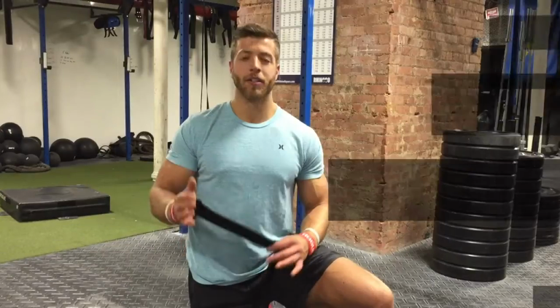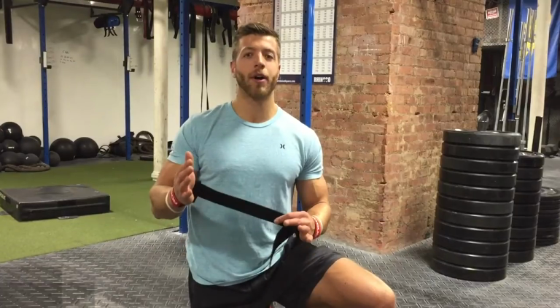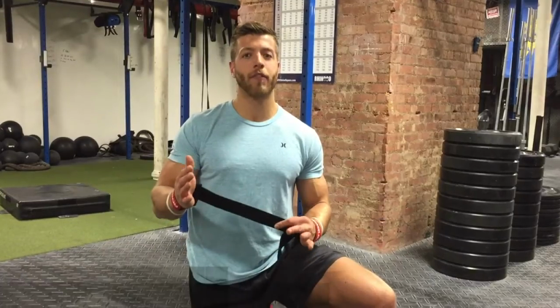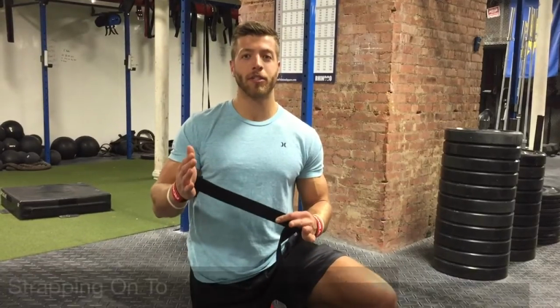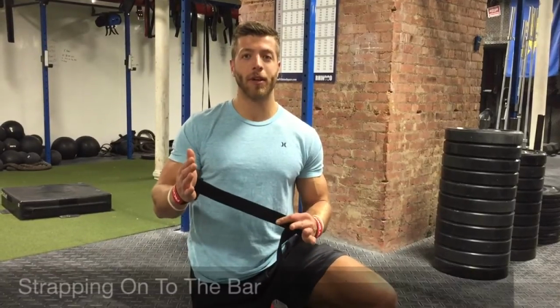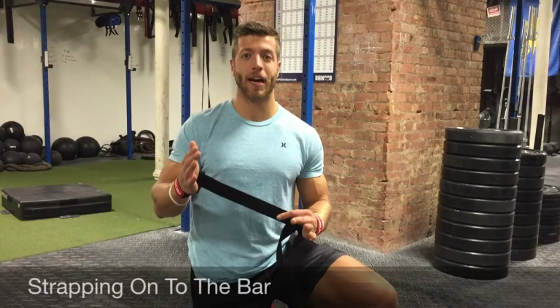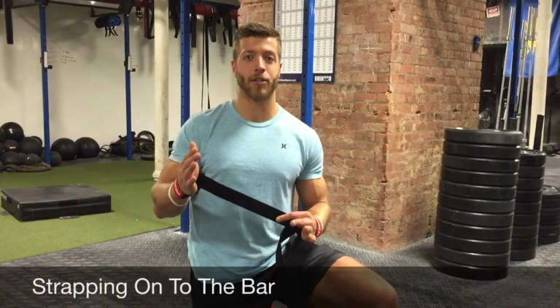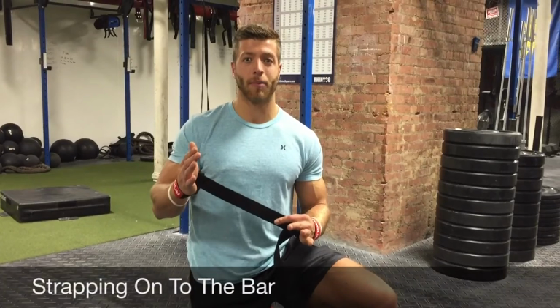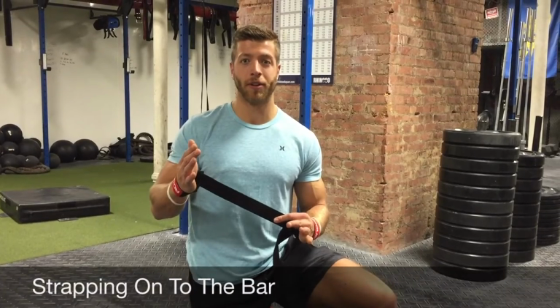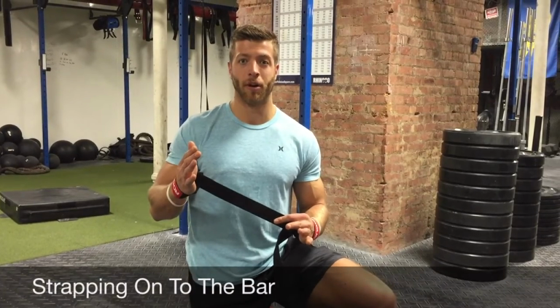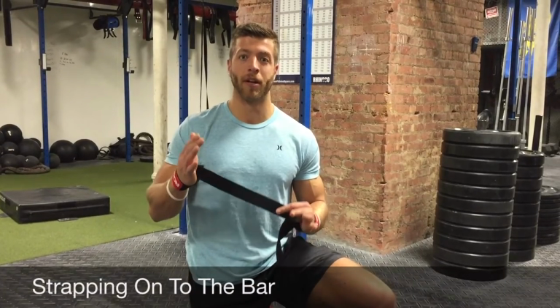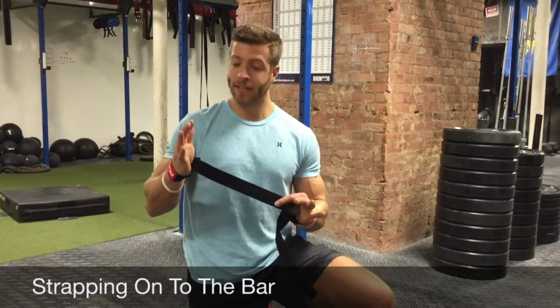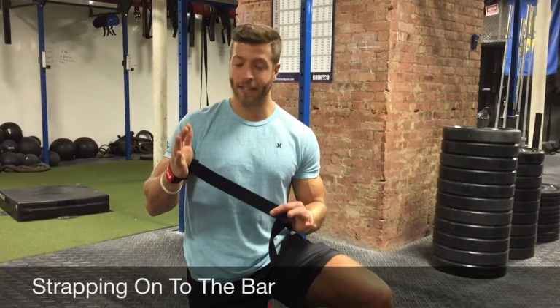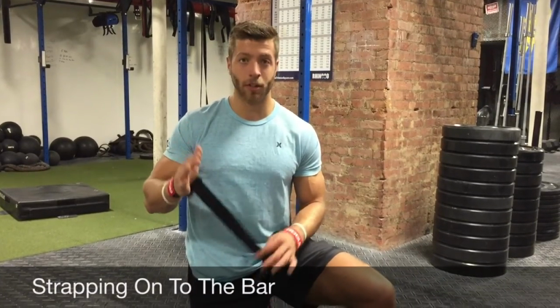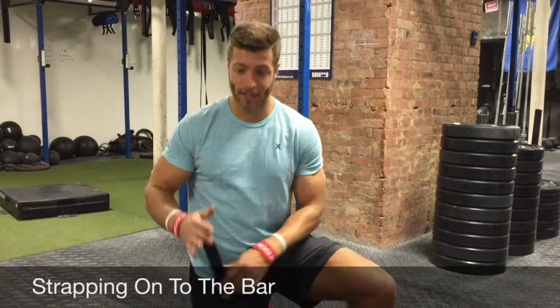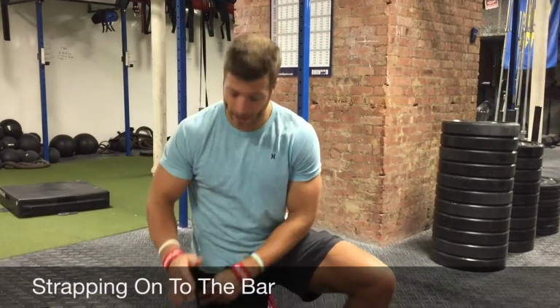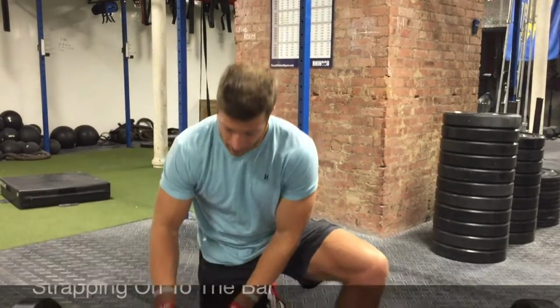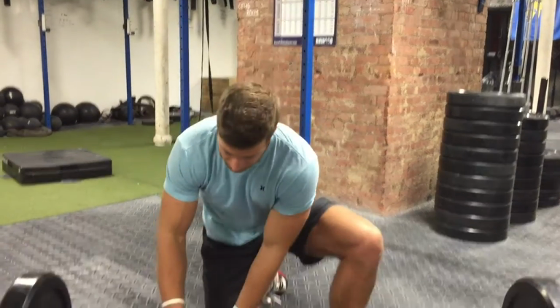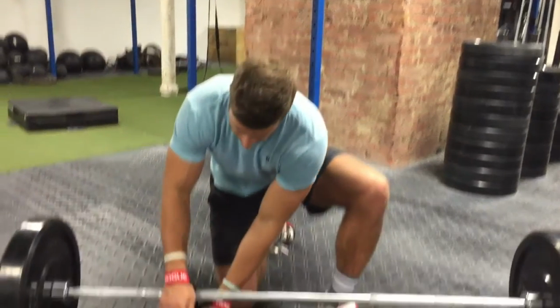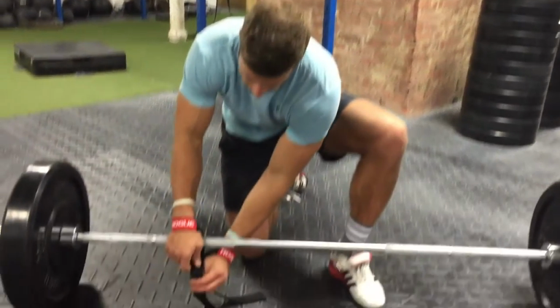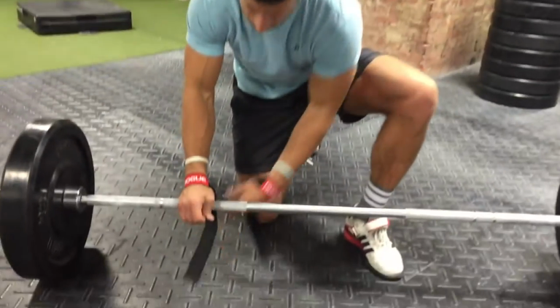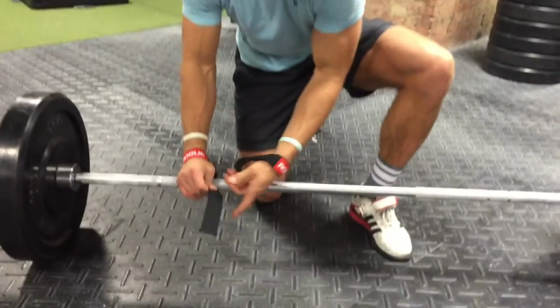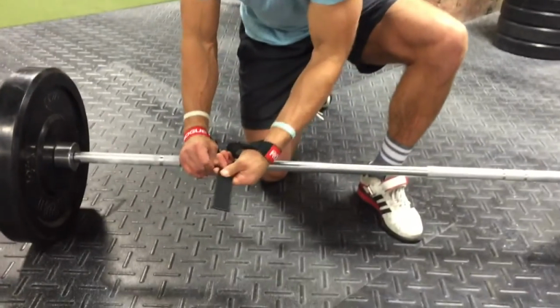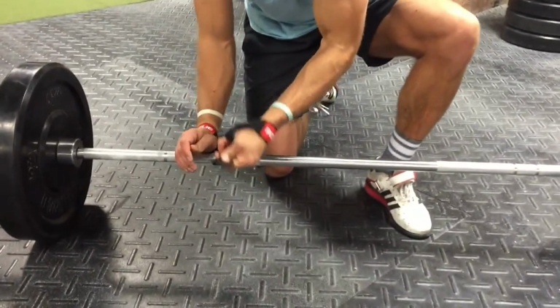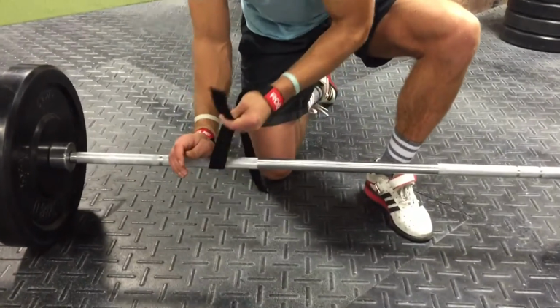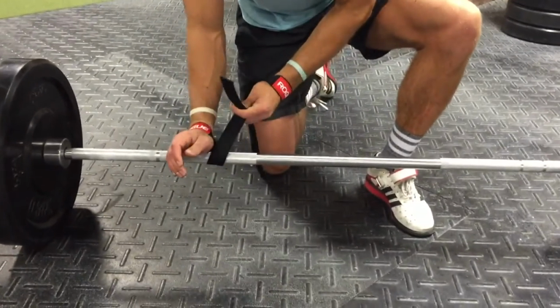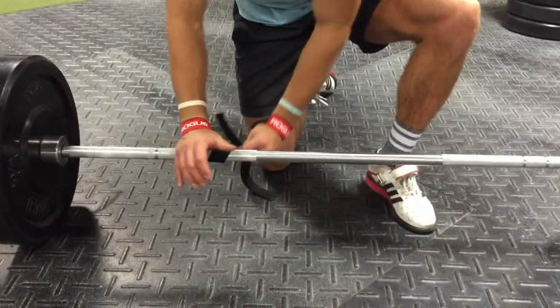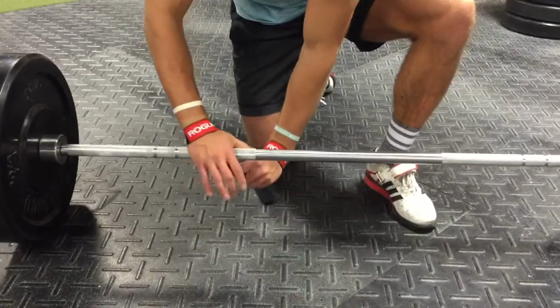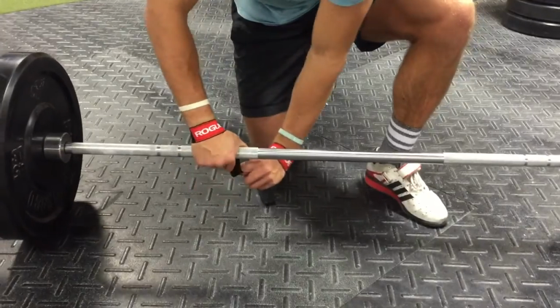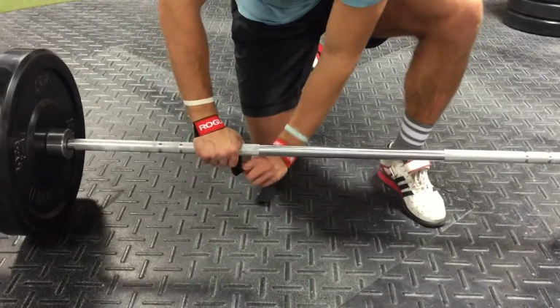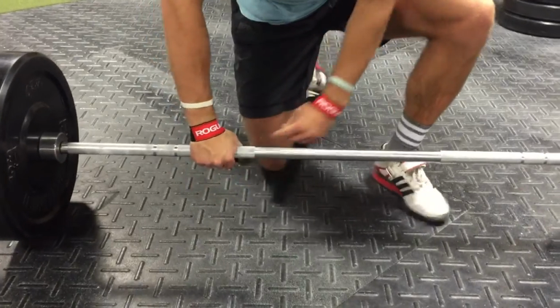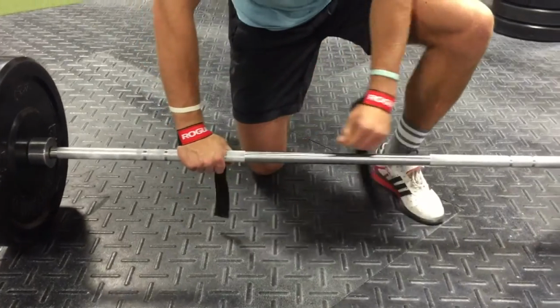I'm going to show you guys how to strap onto the barbell. It's a single loop design — you're going to grip the bar, wrap the strap, grip tight.